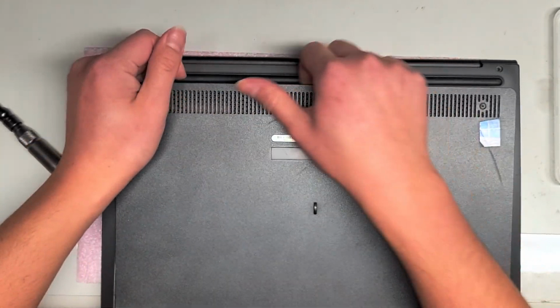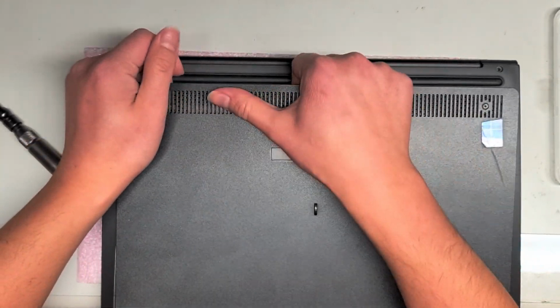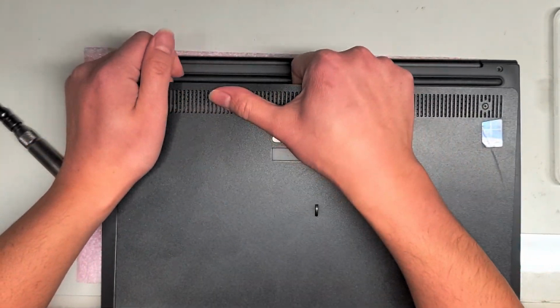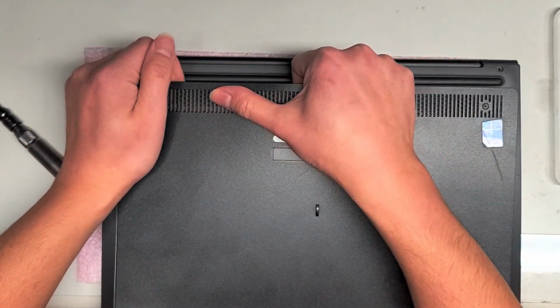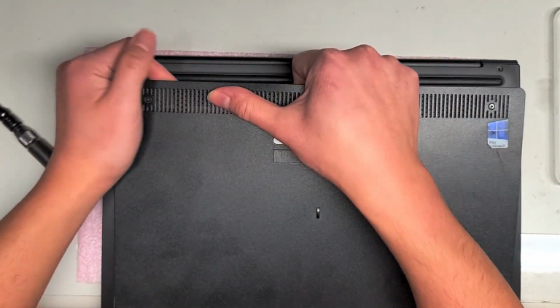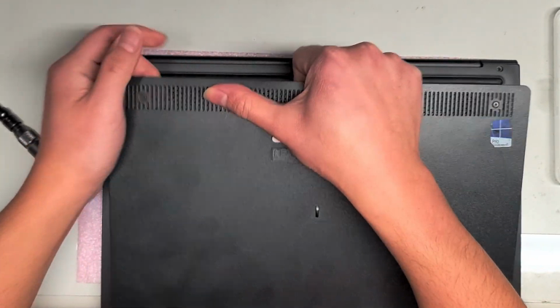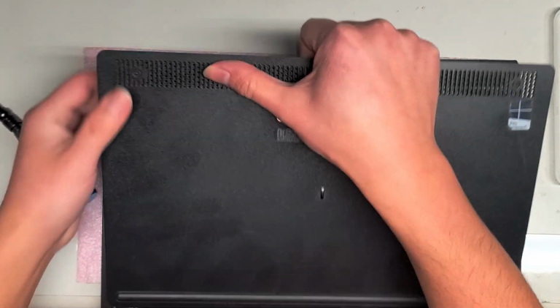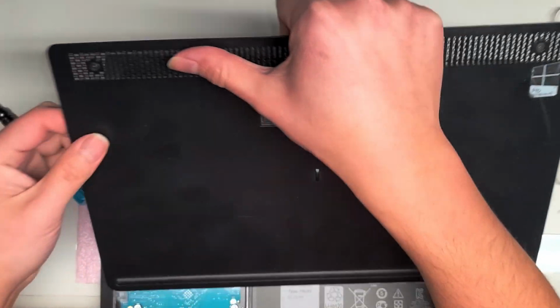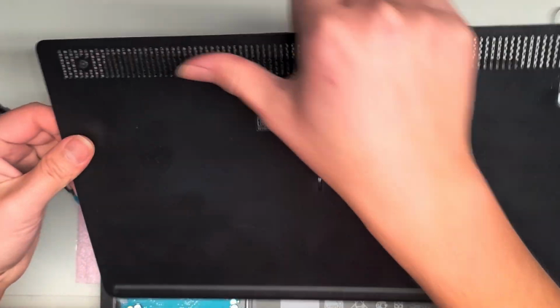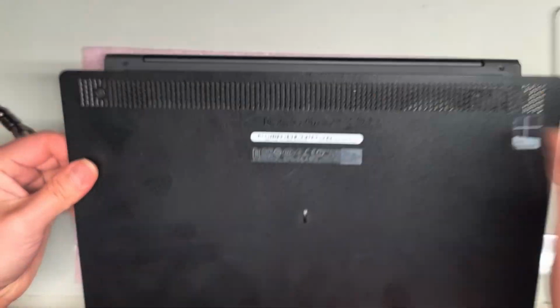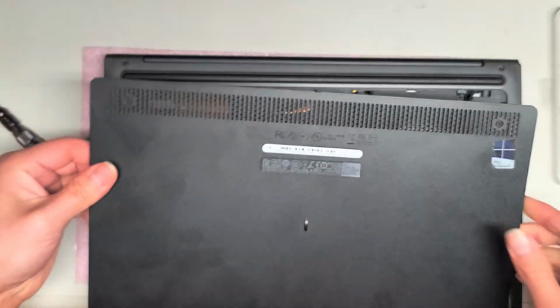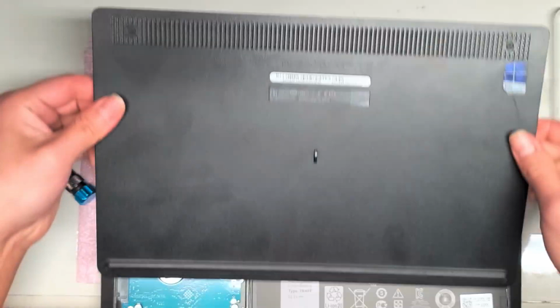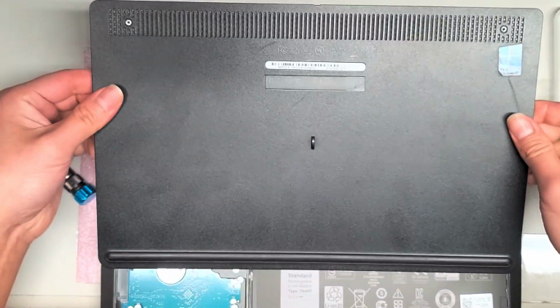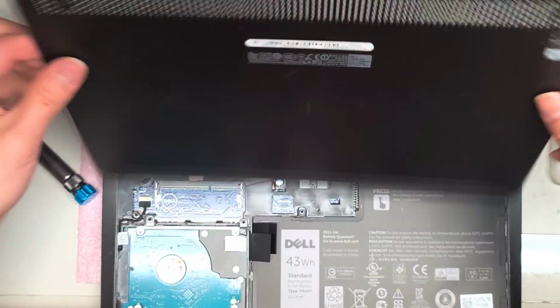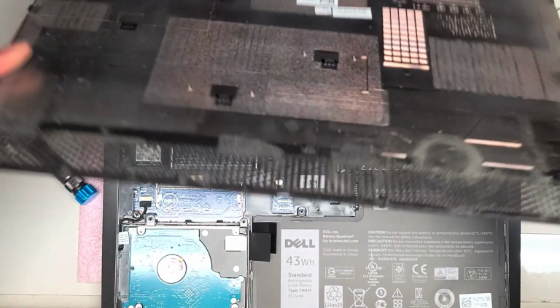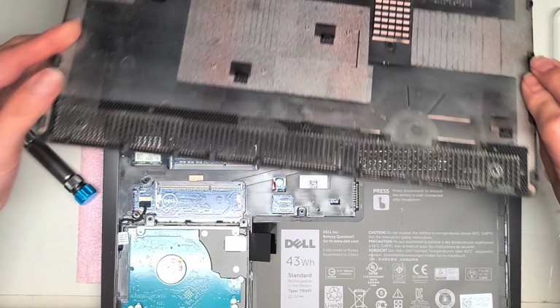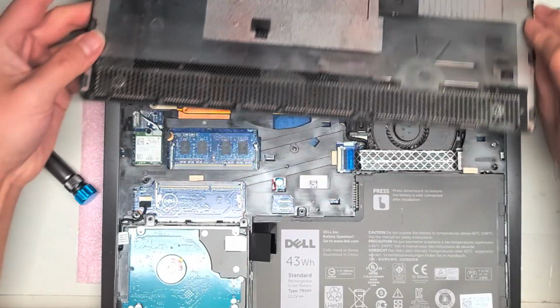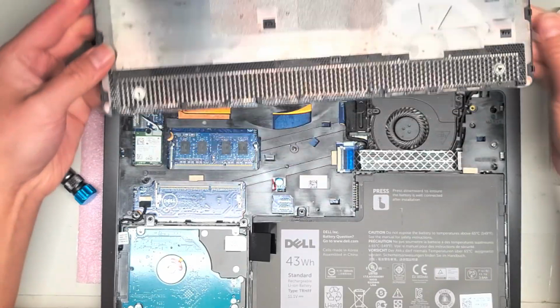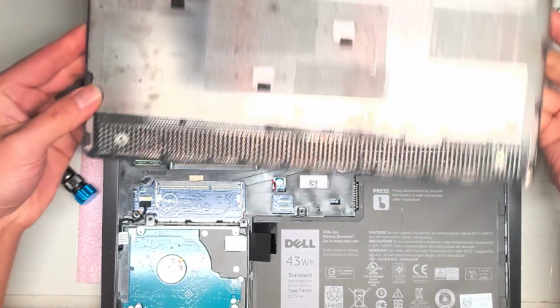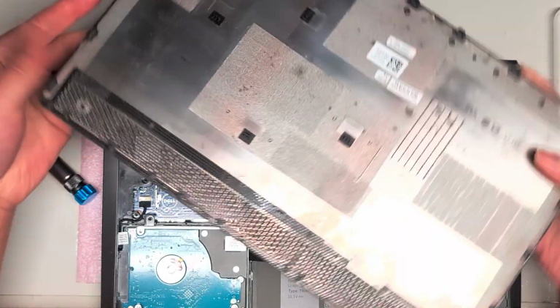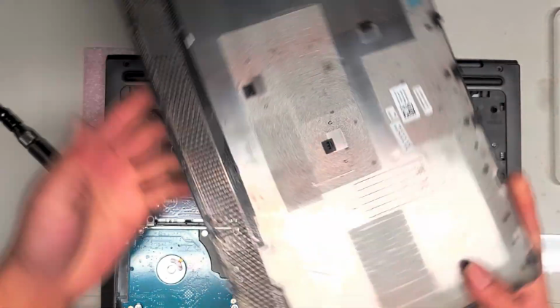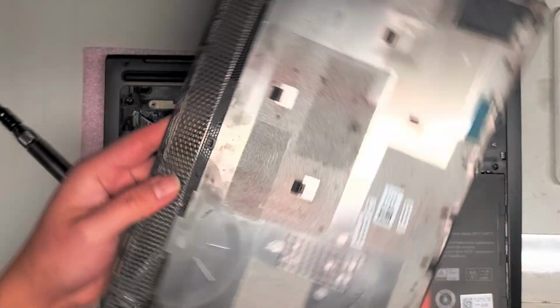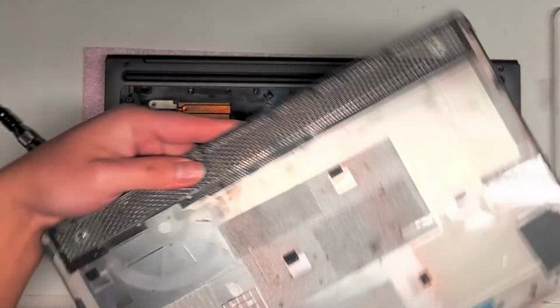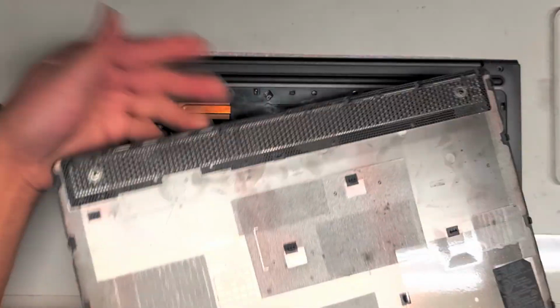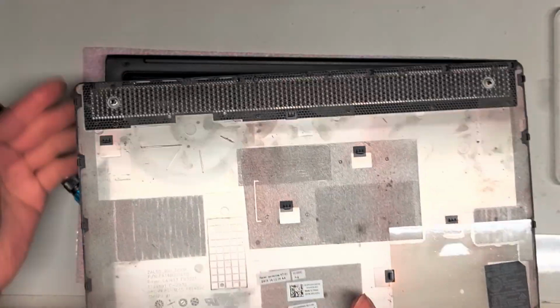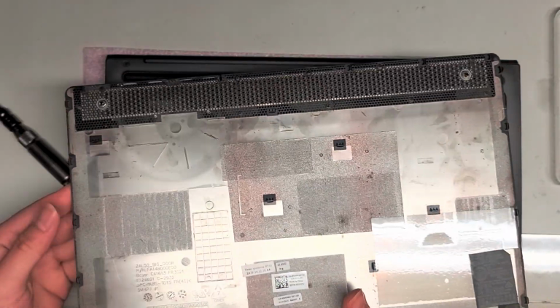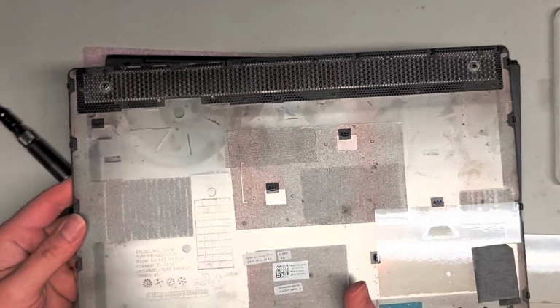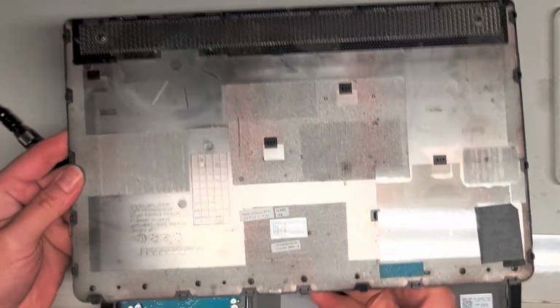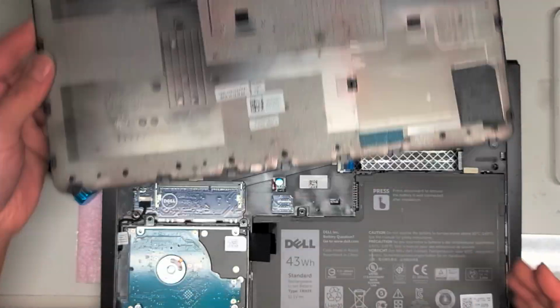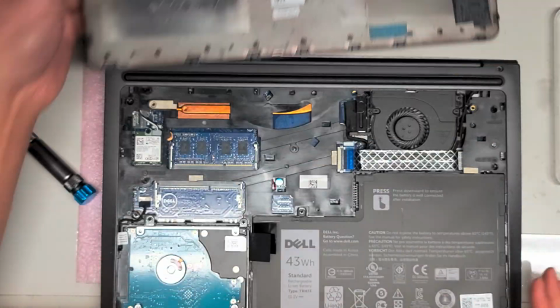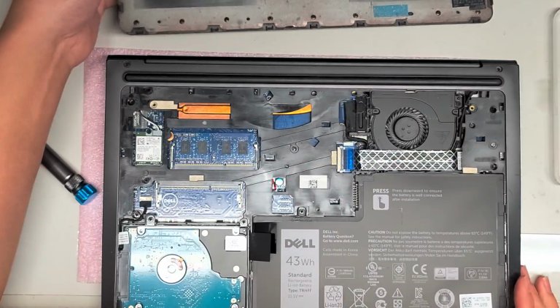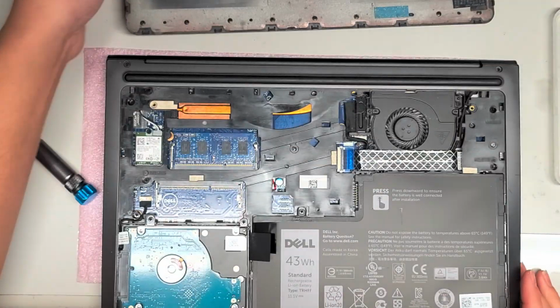And there we go — it slides out just like that. So we got the bottom cover off.